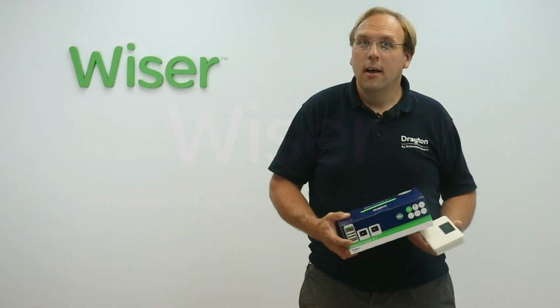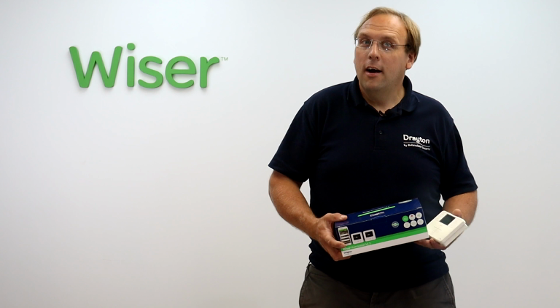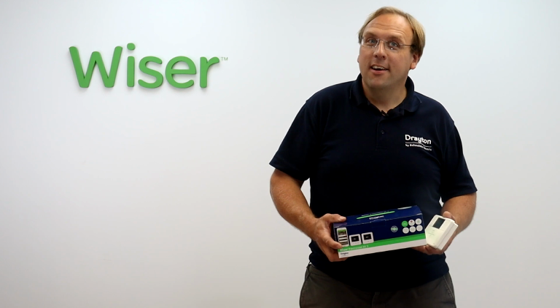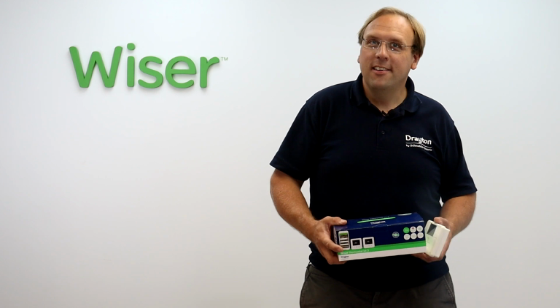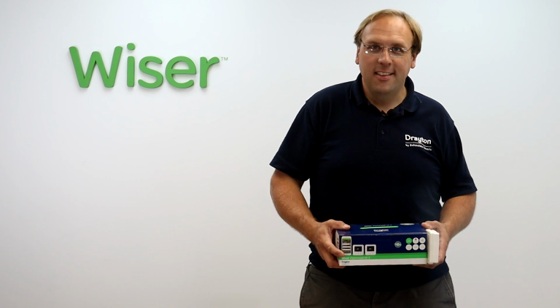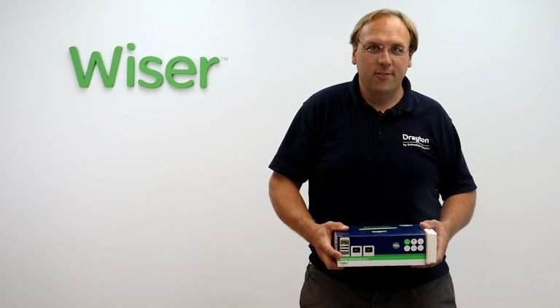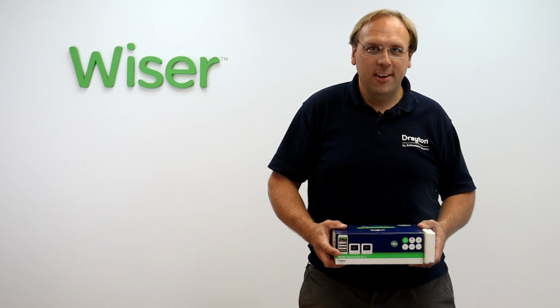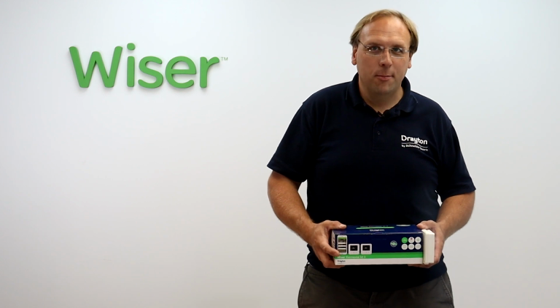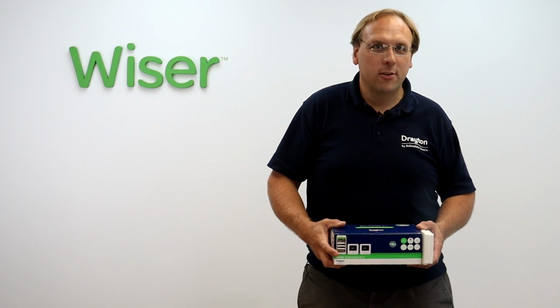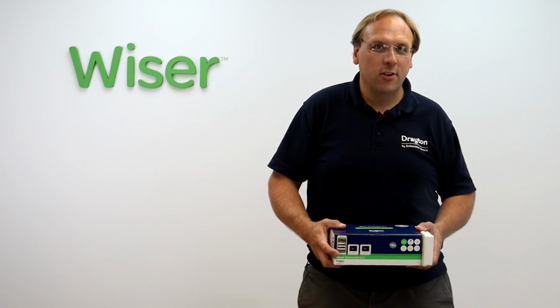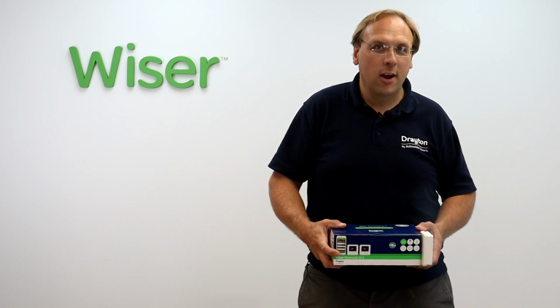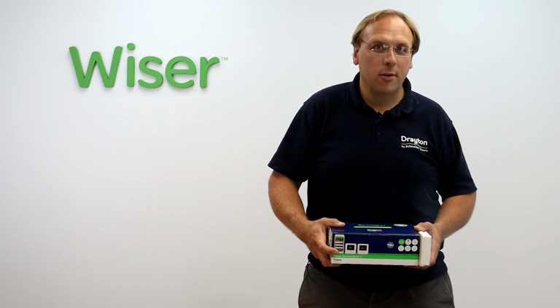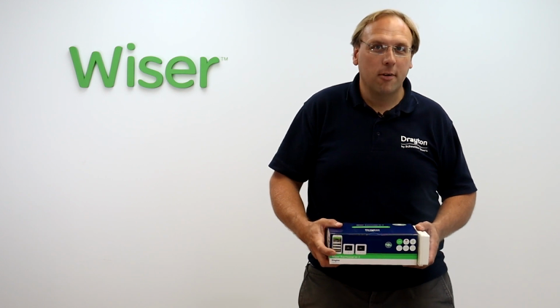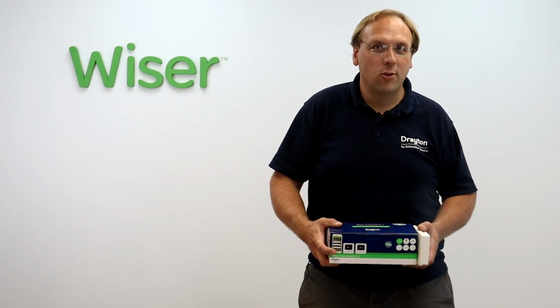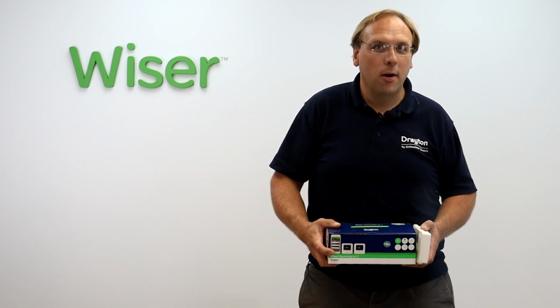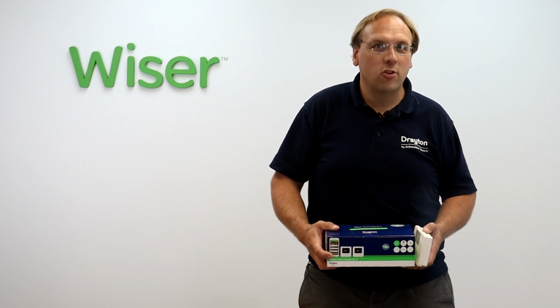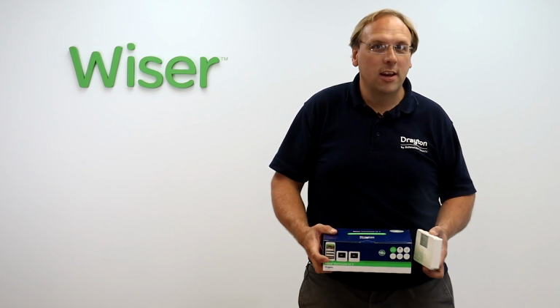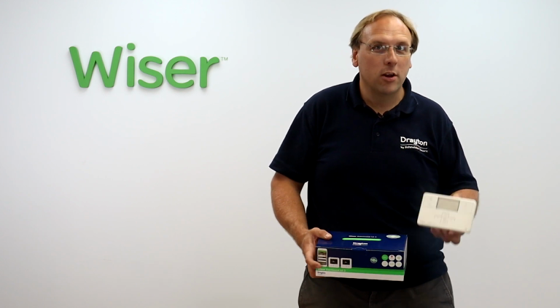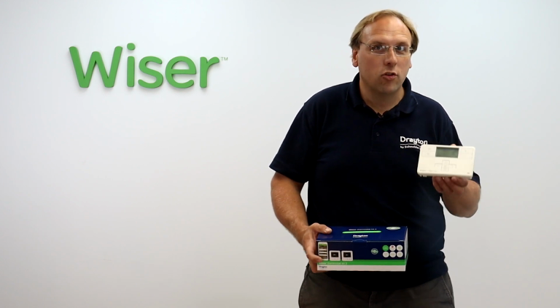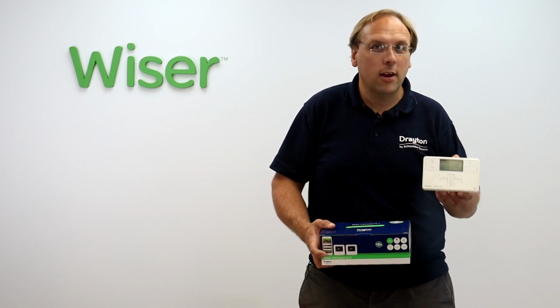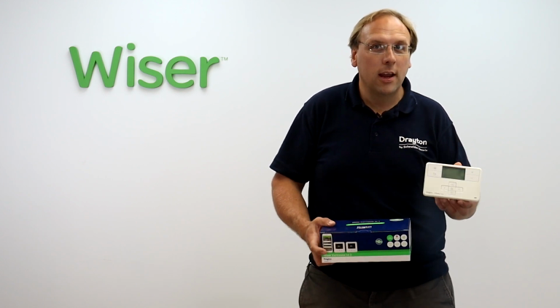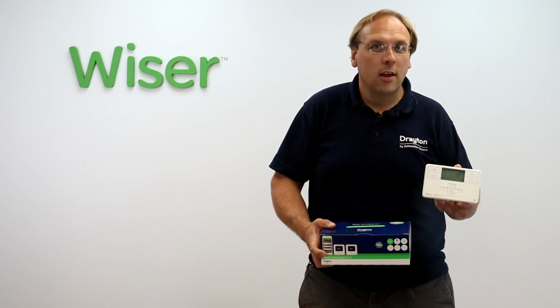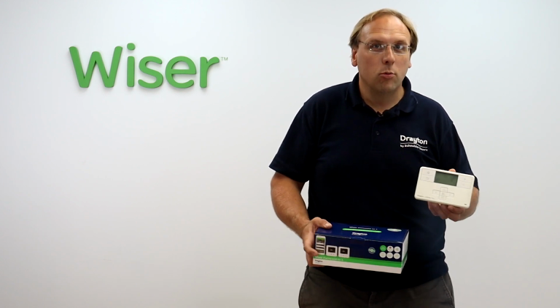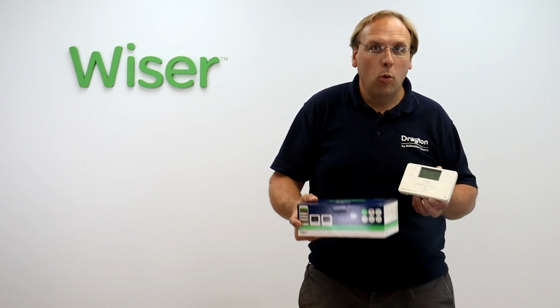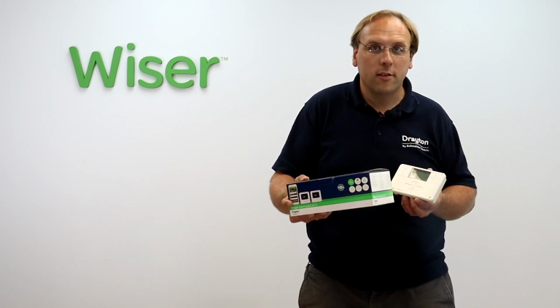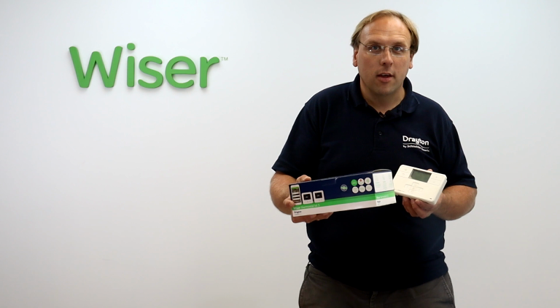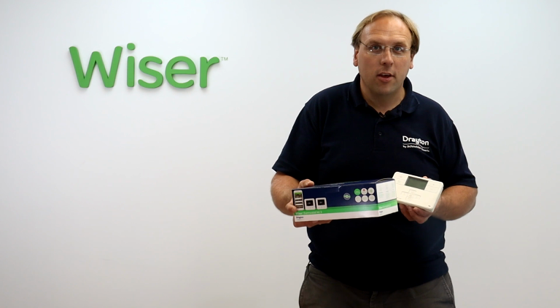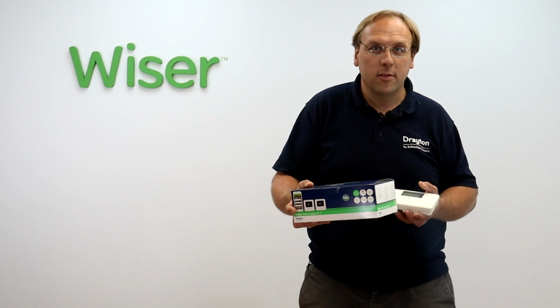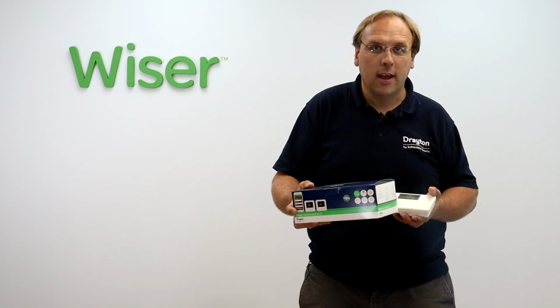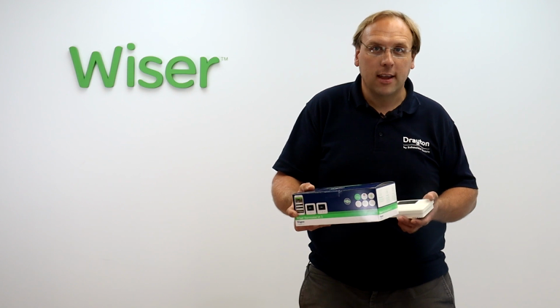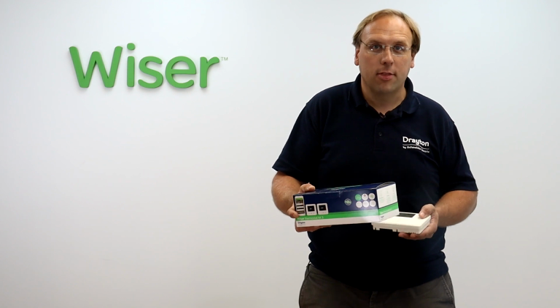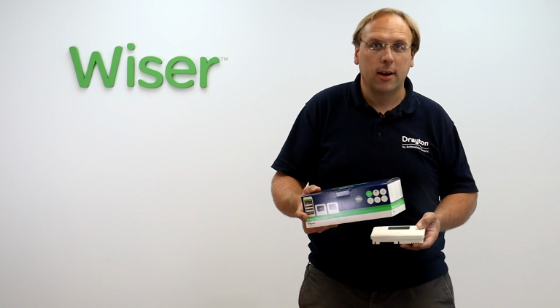Hi guys, in this video I'm going to show you how to upgrade your MyGenie Wish 3 to a Wiser Thermostat Kit 3.